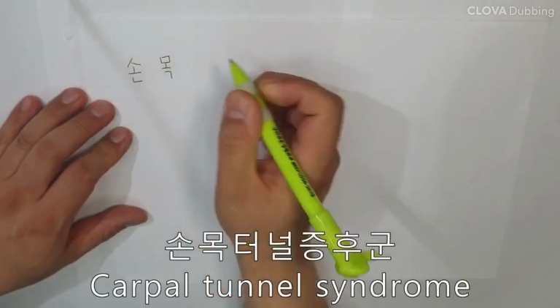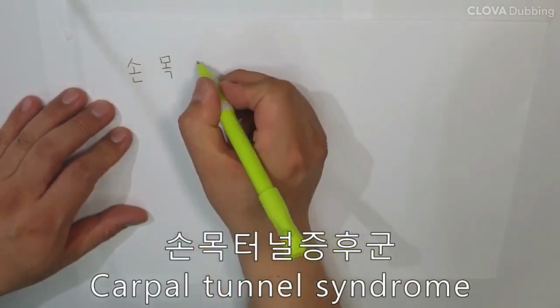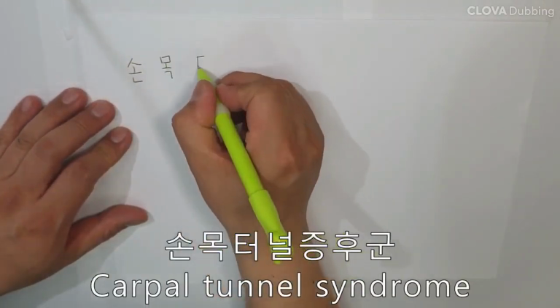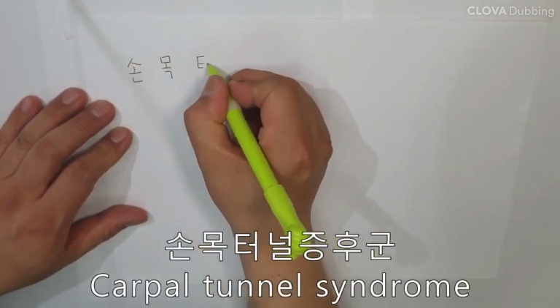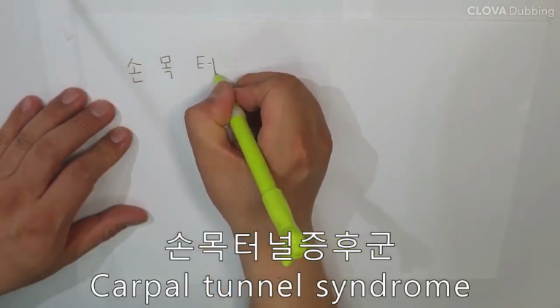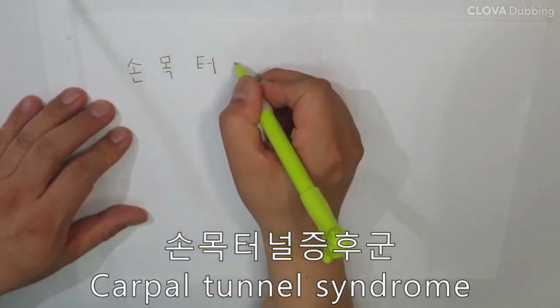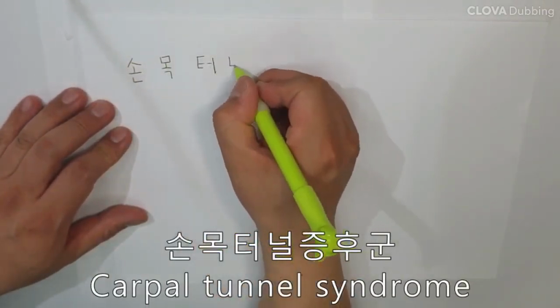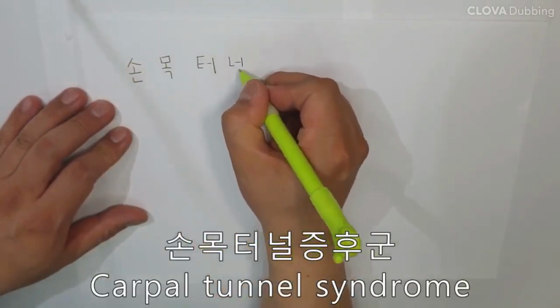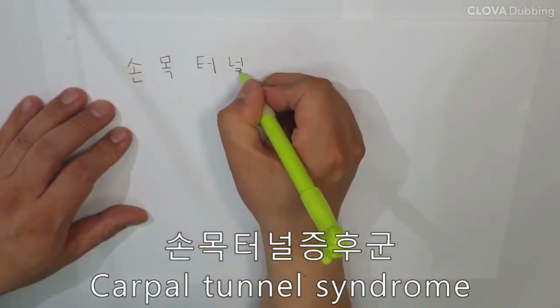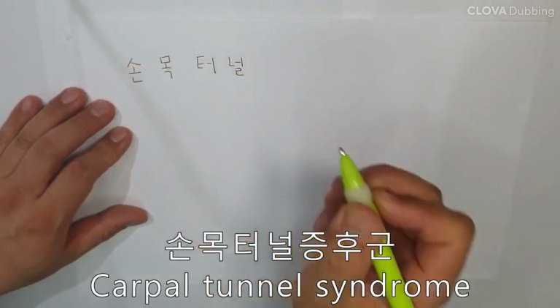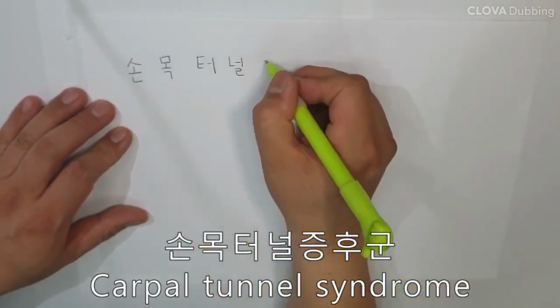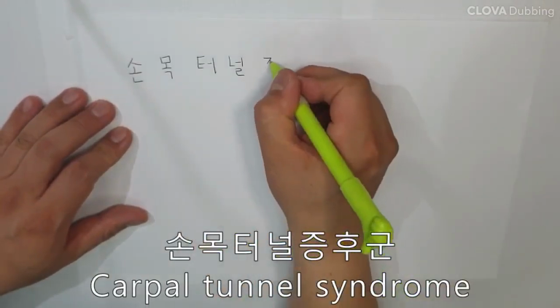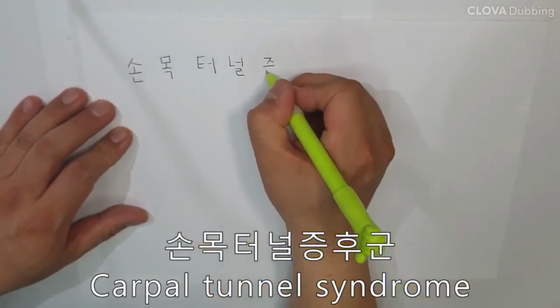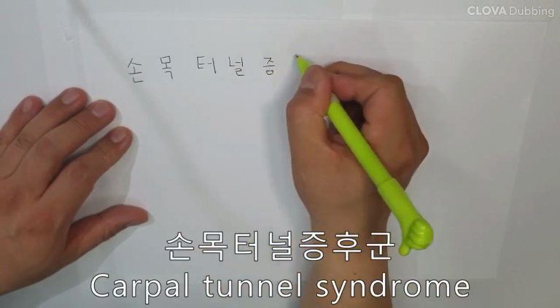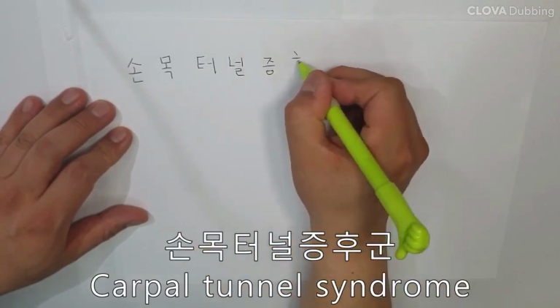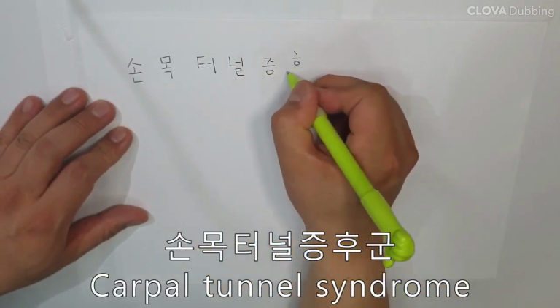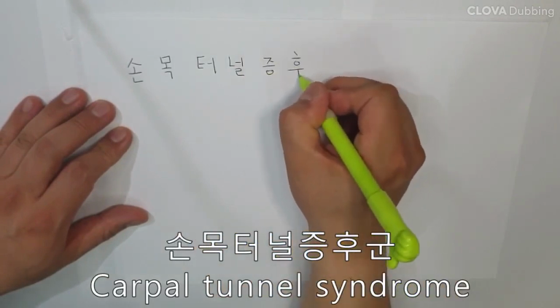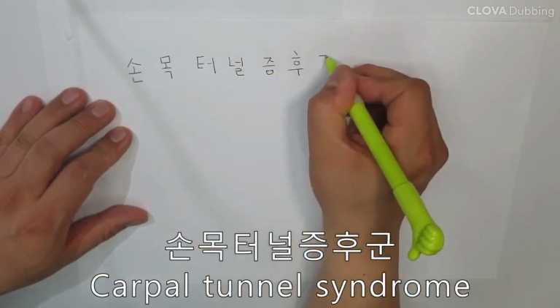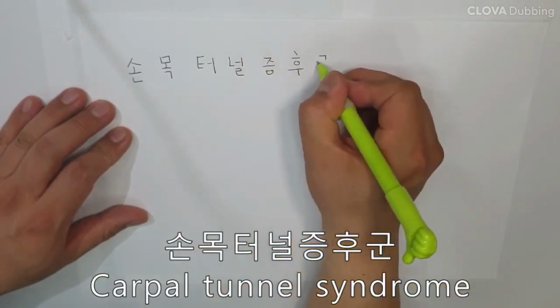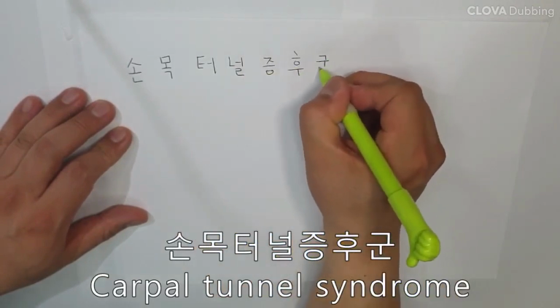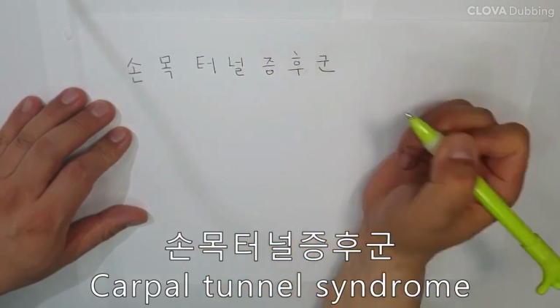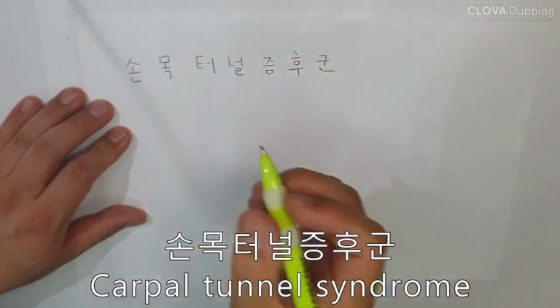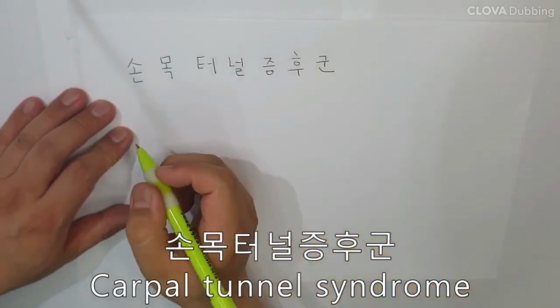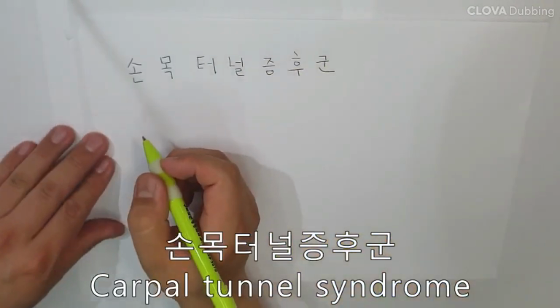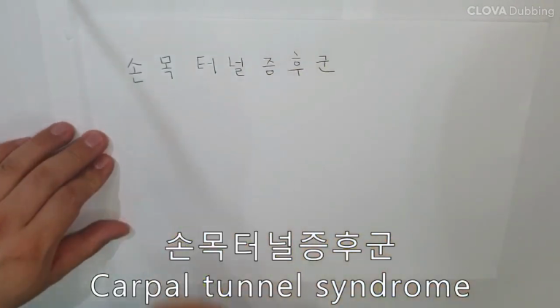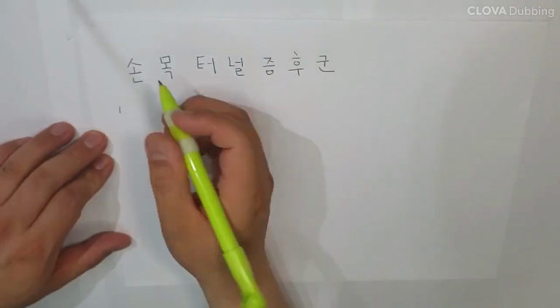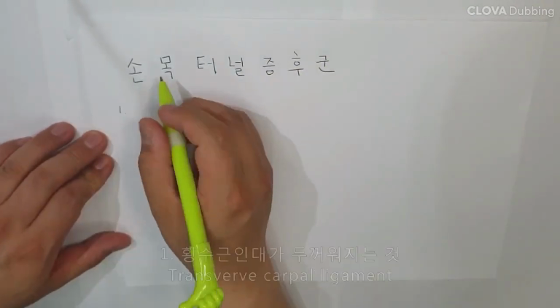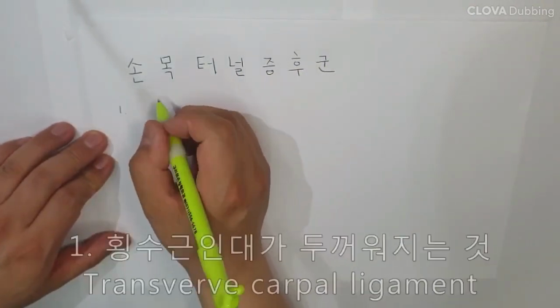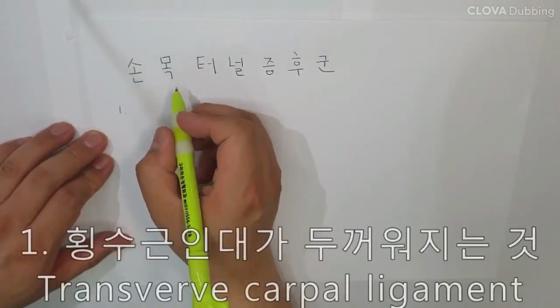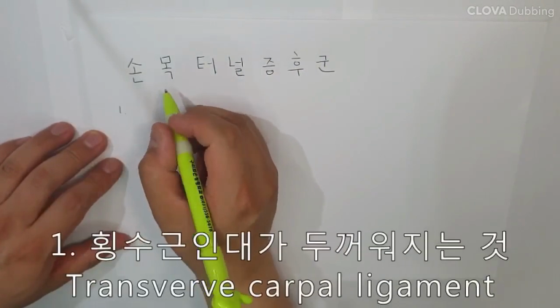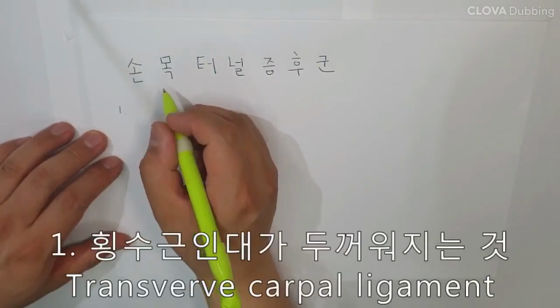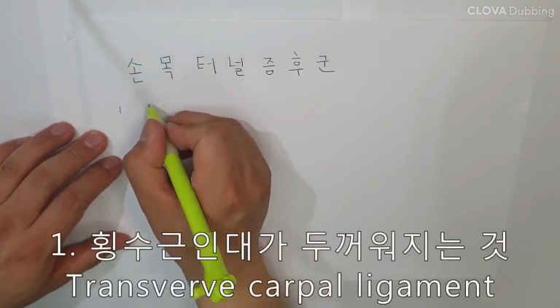CTS is a condition due to compression of the median nerve because it passes through the wrist at the carpal tunnel. Carpal means wrist.